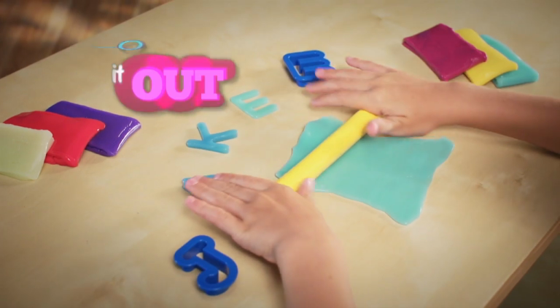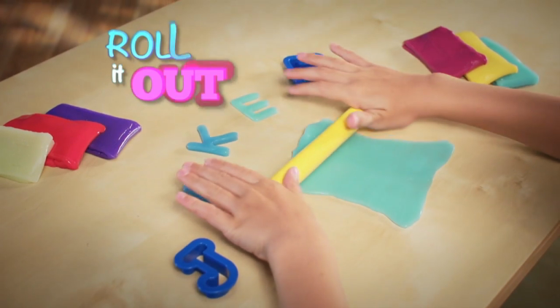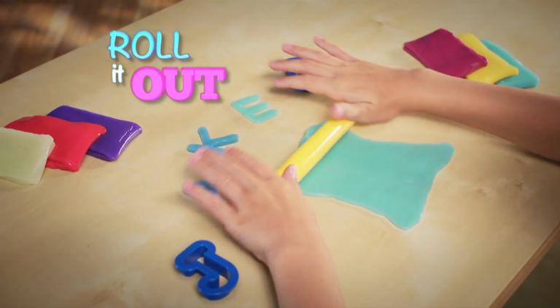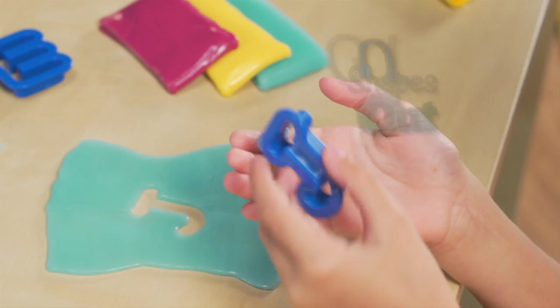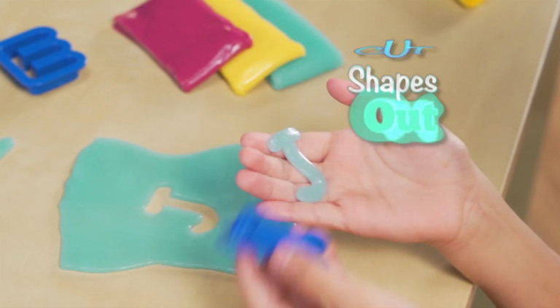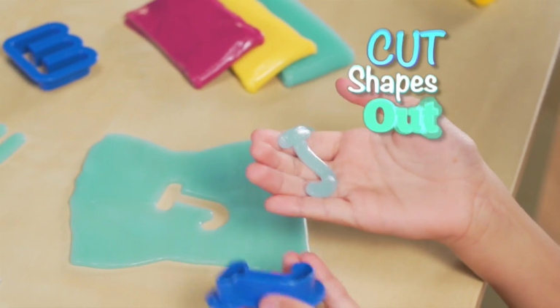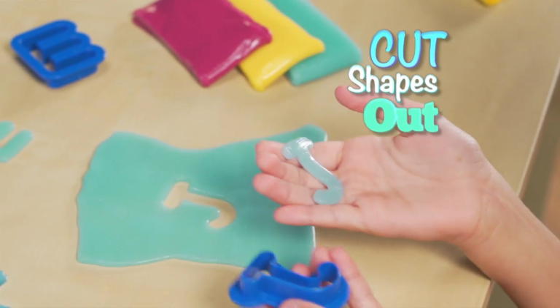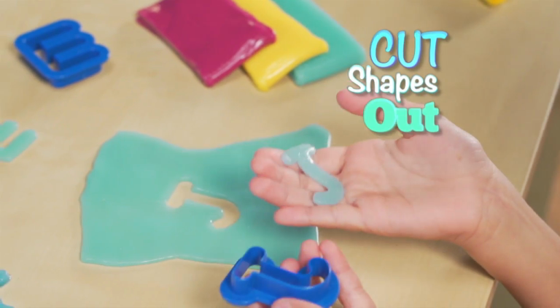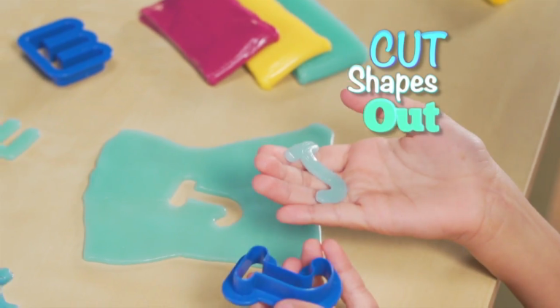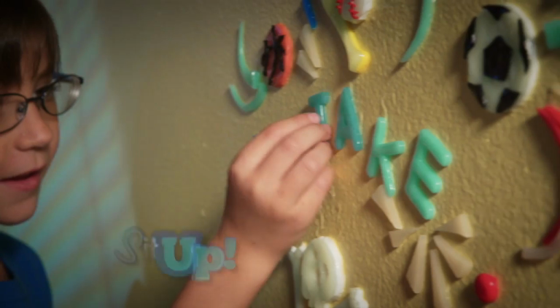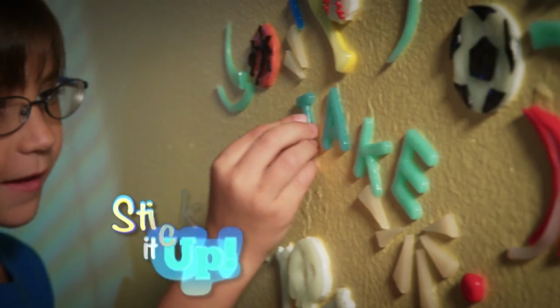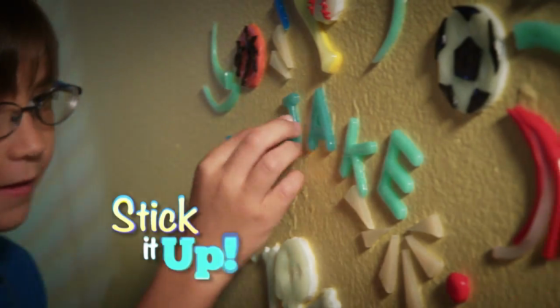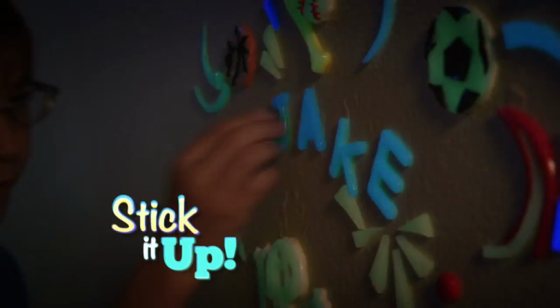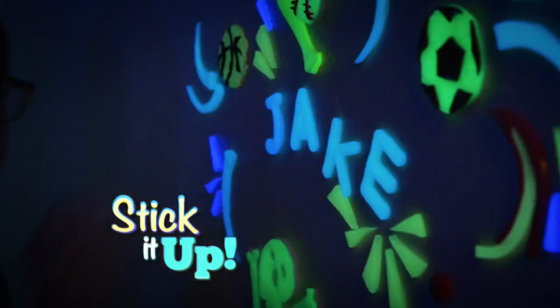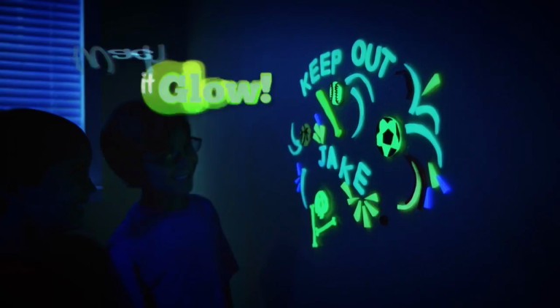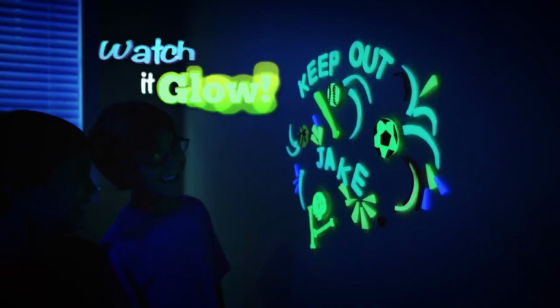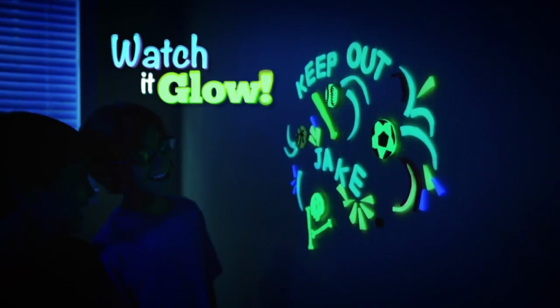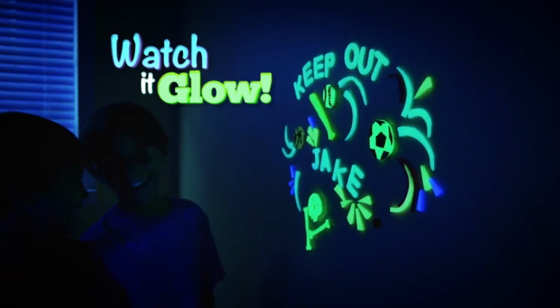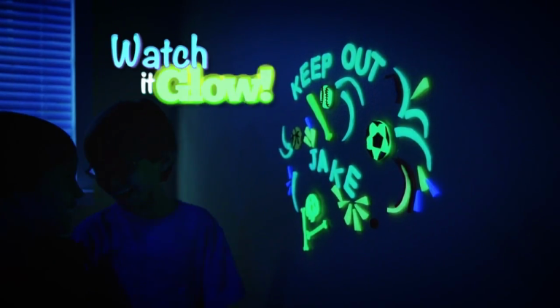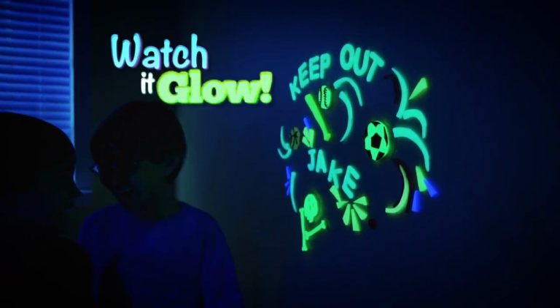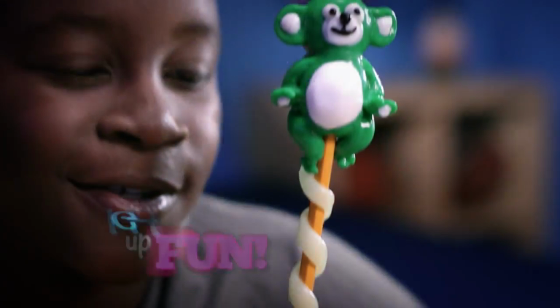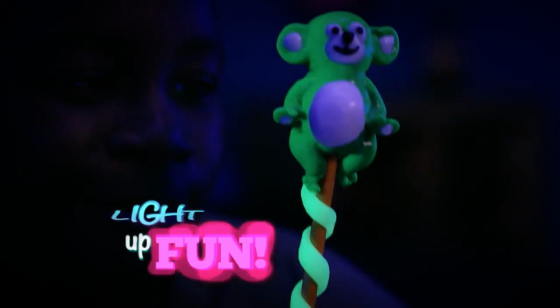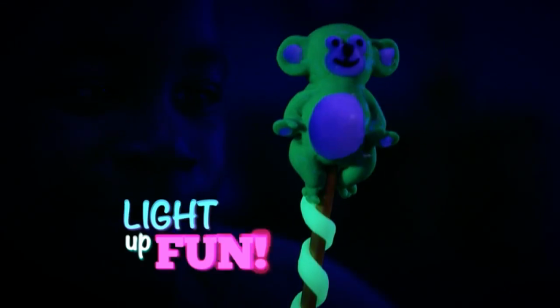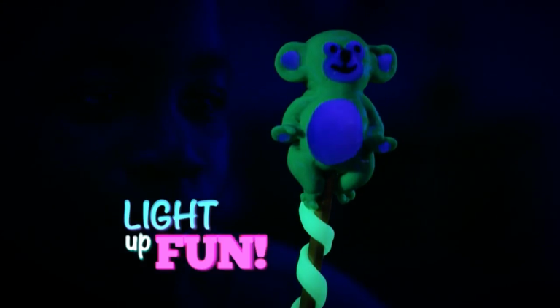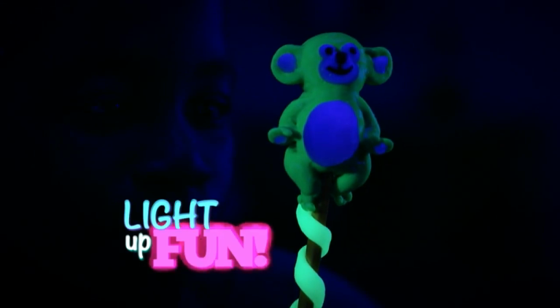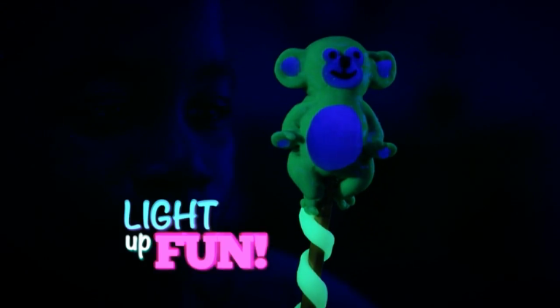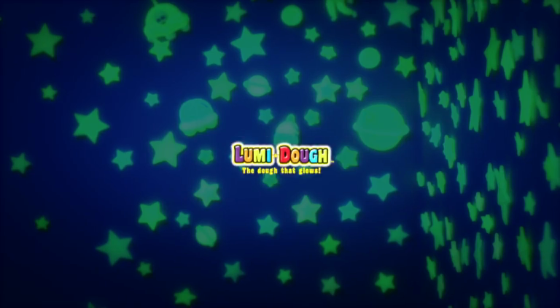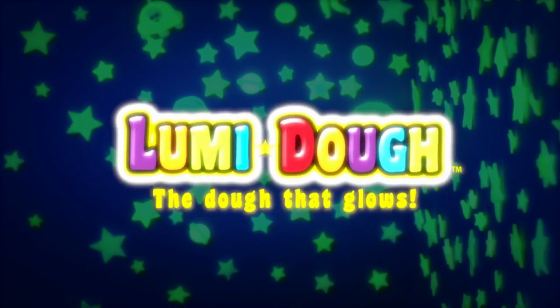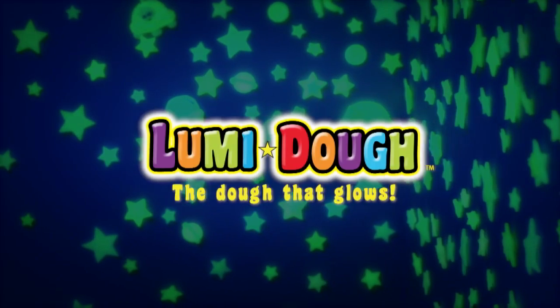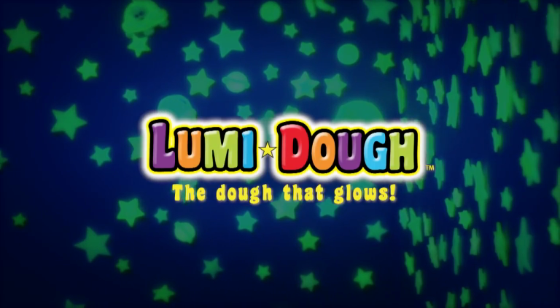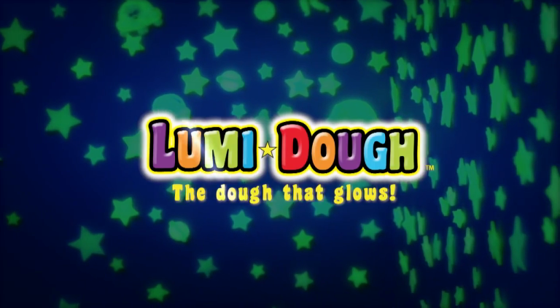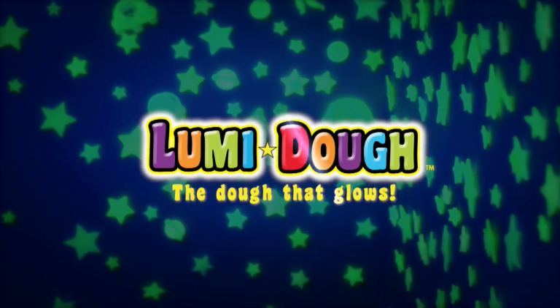Roll it out, cut shapes out, stick it up, and watch it glow. It's light-up fun. It's Loomy Dough.